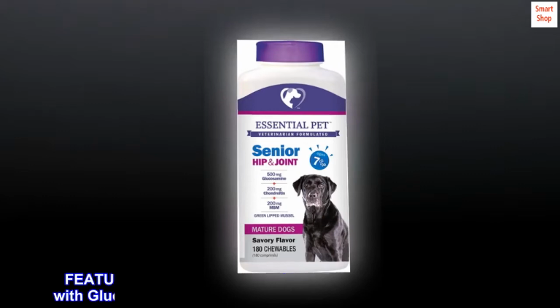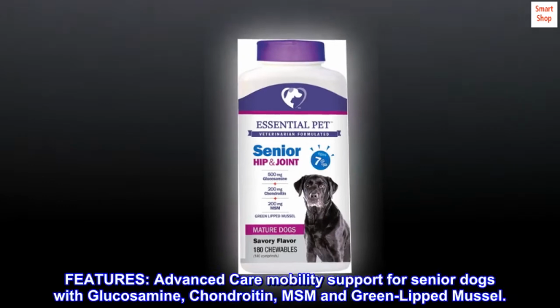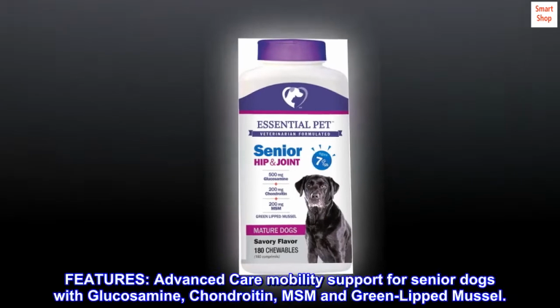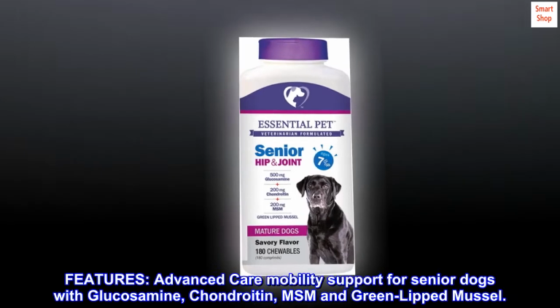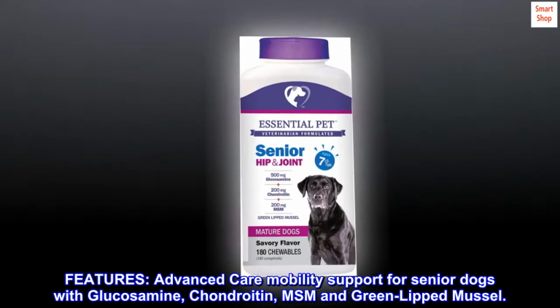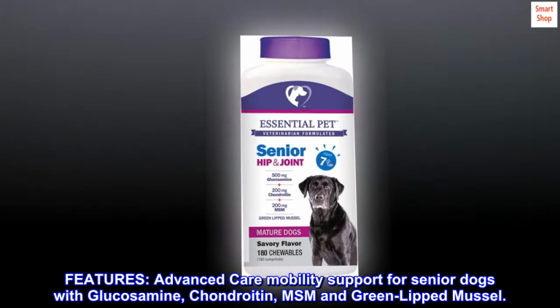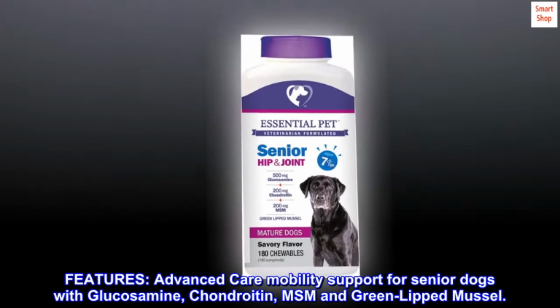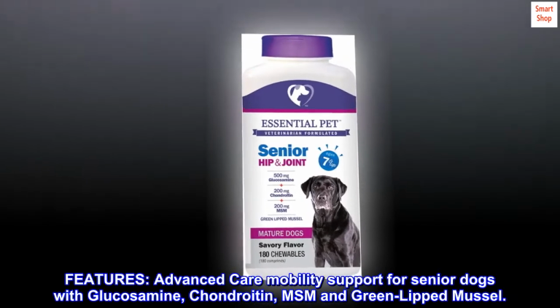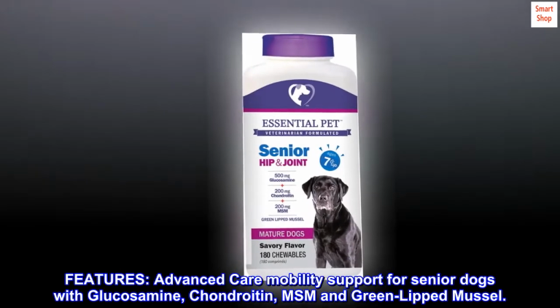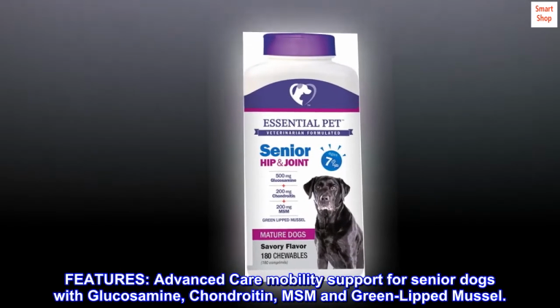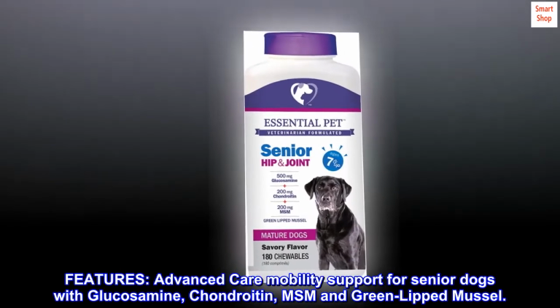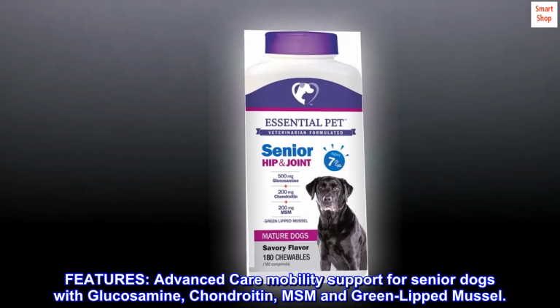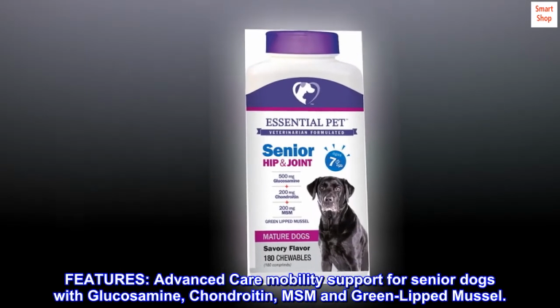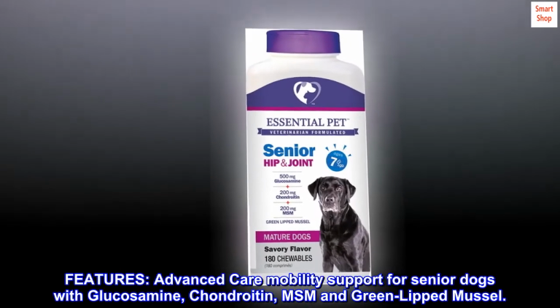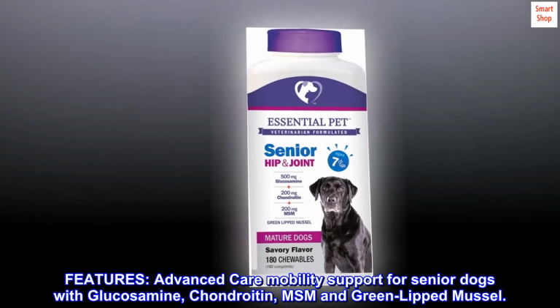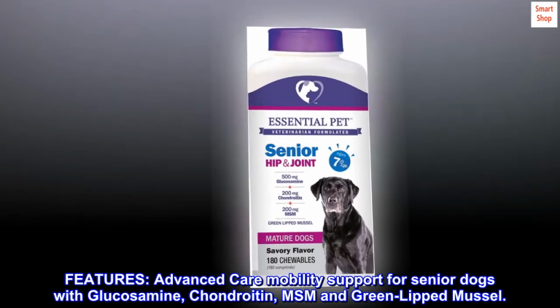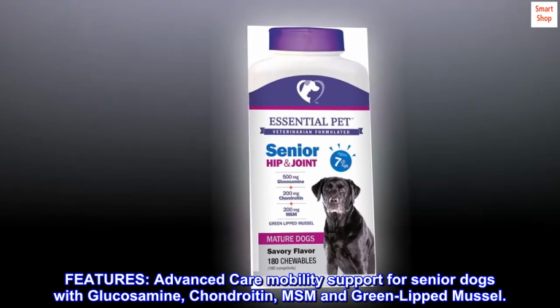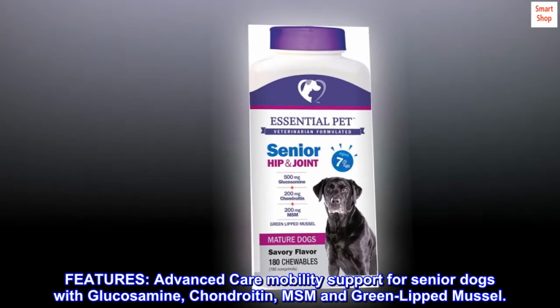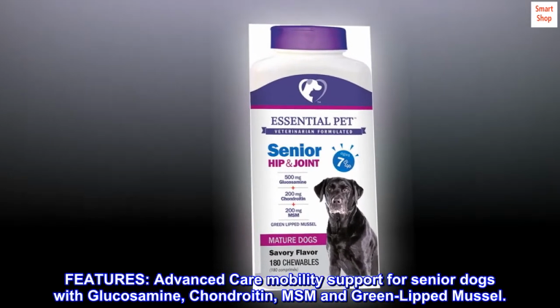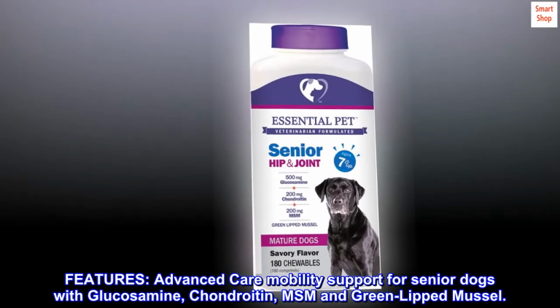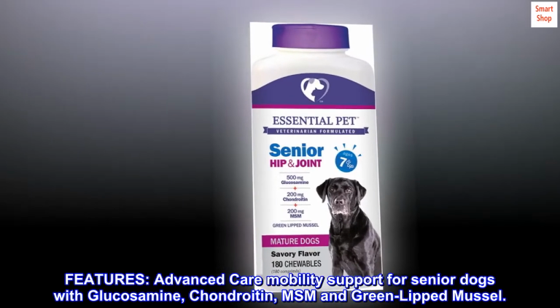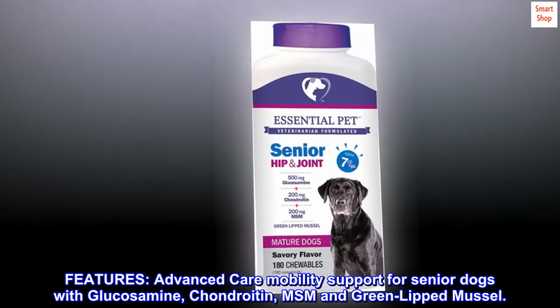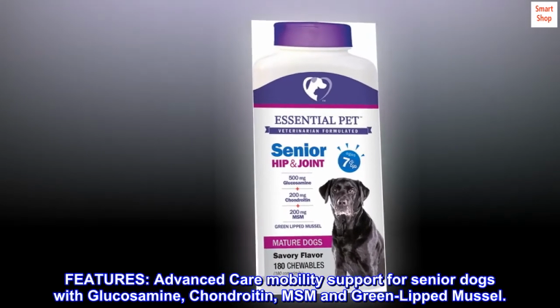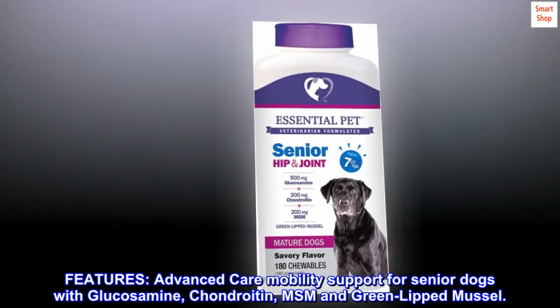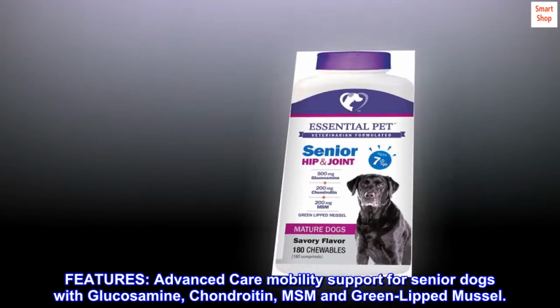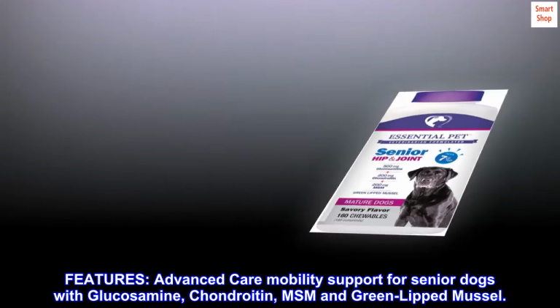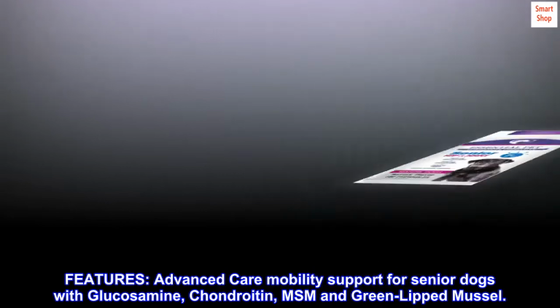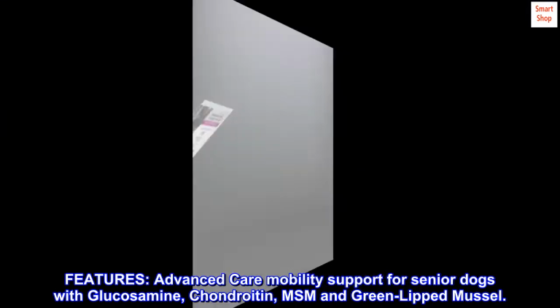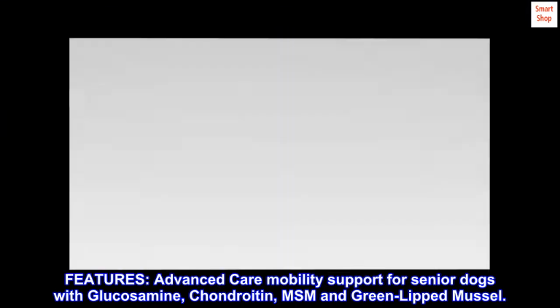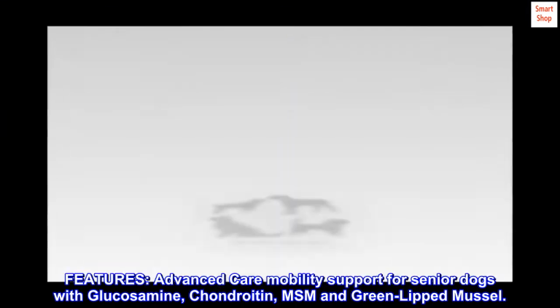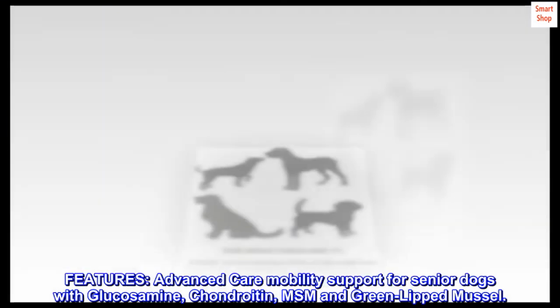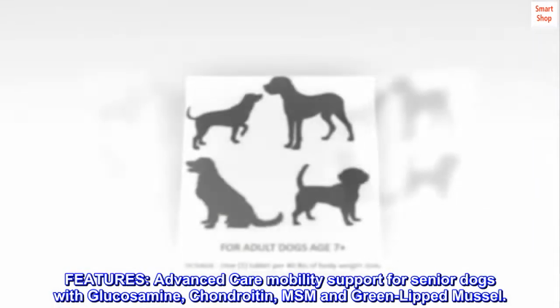Features: Advanced care mobility support for senior dogs with glucosamine, chondroitin, MSM, and green-lipped mussel.